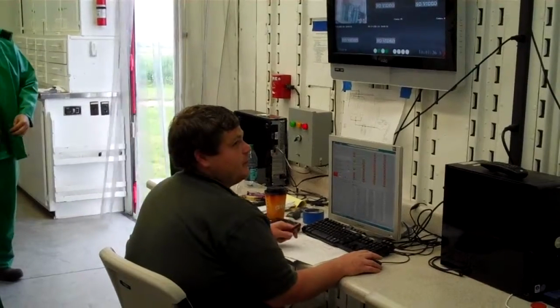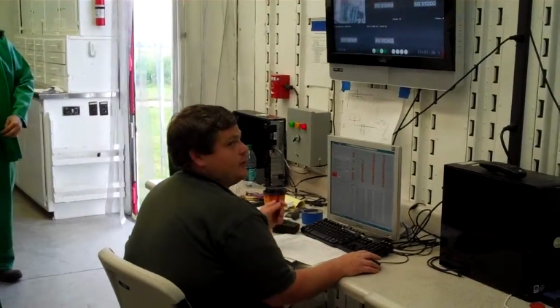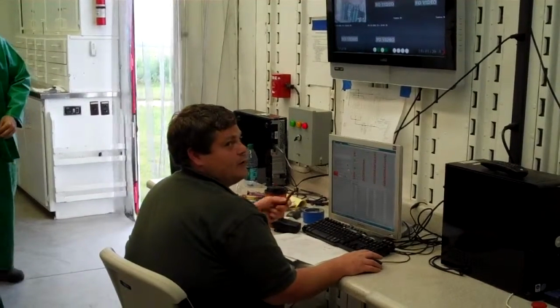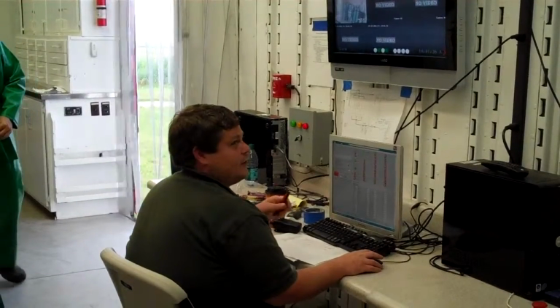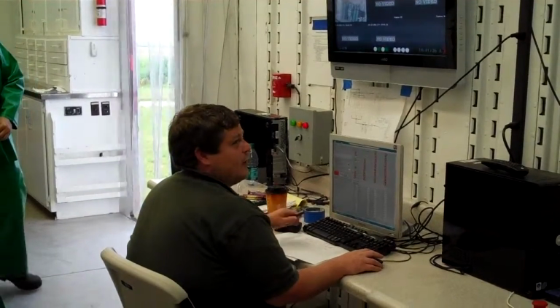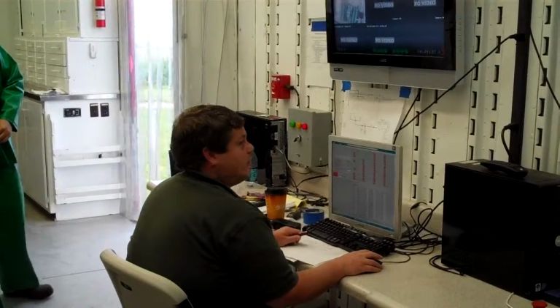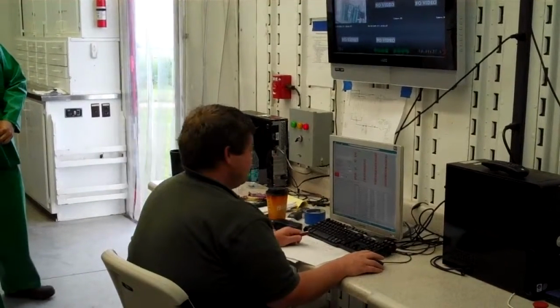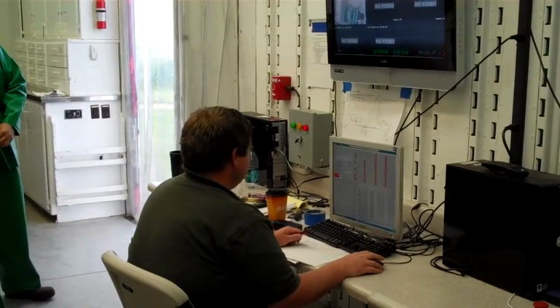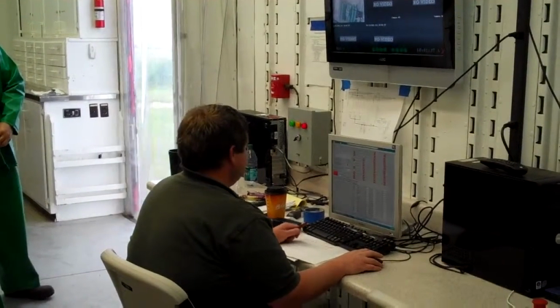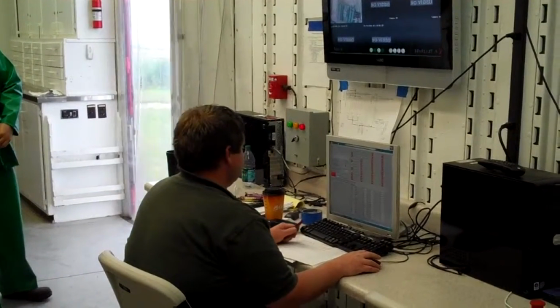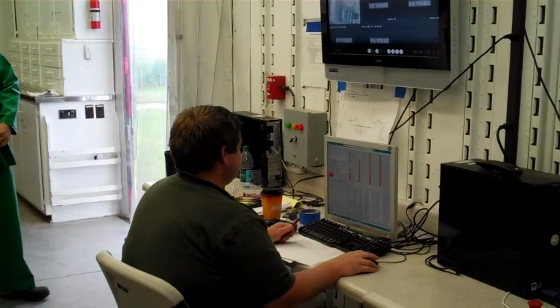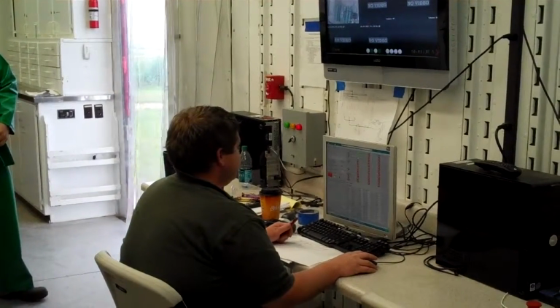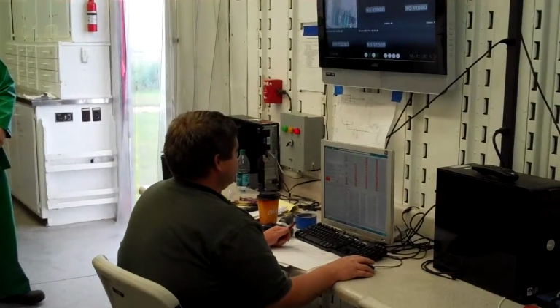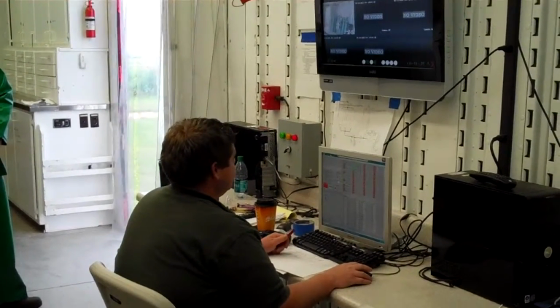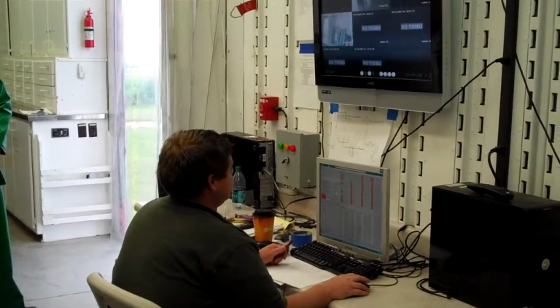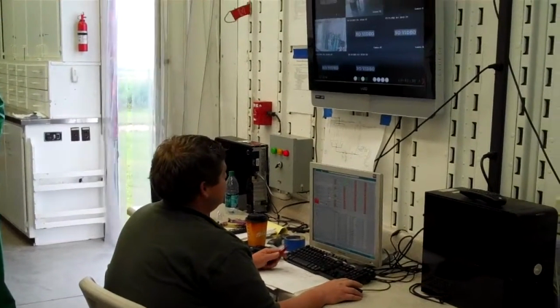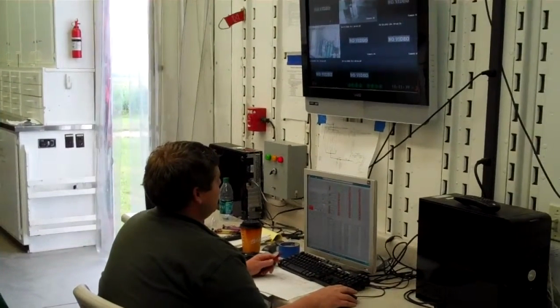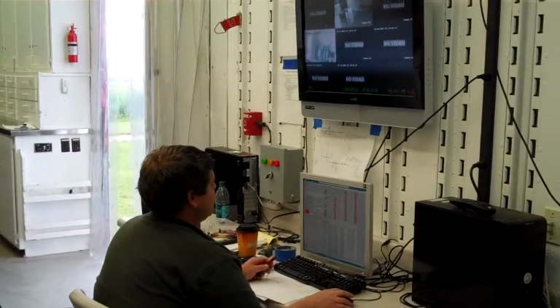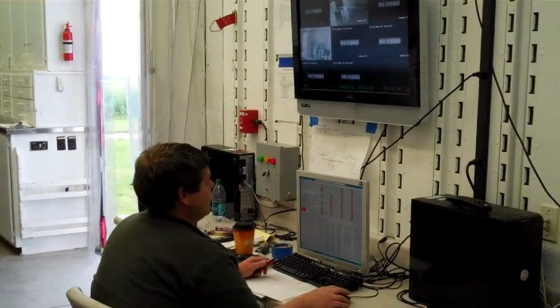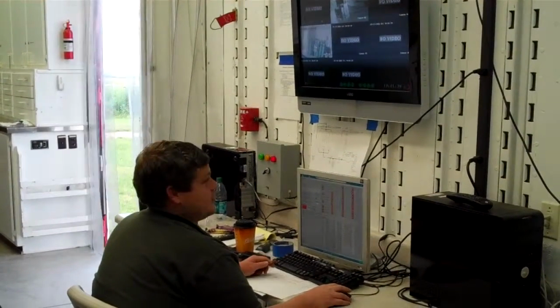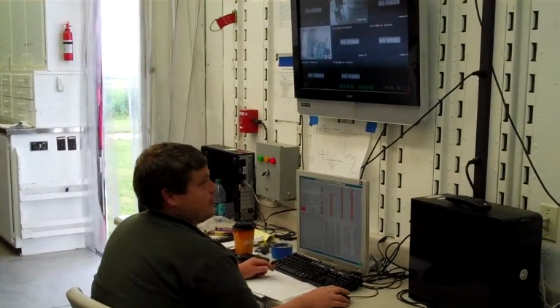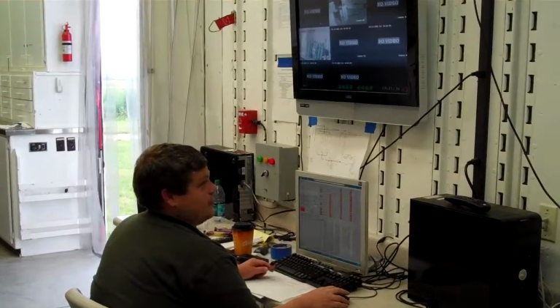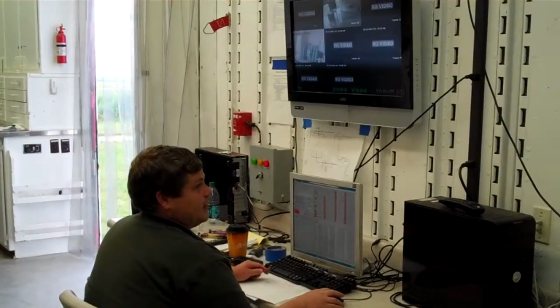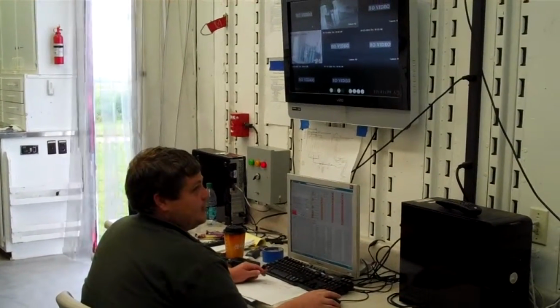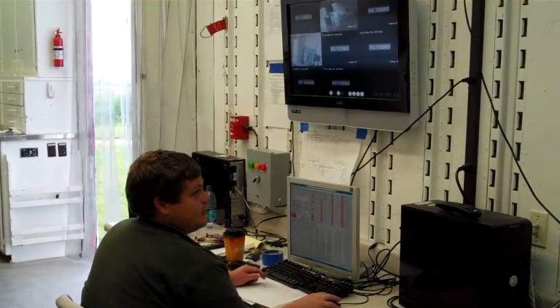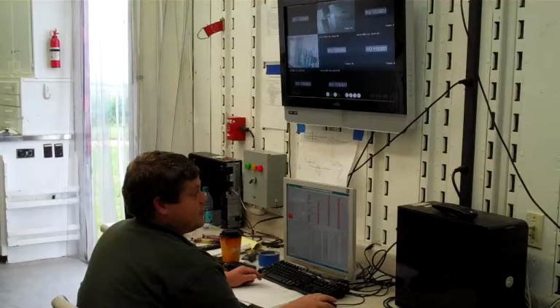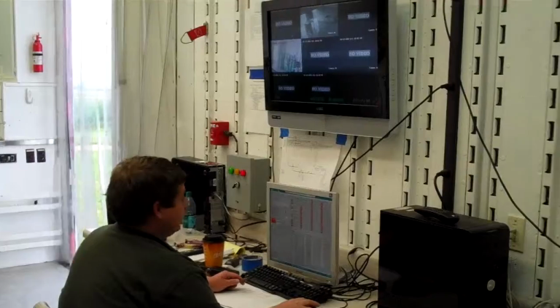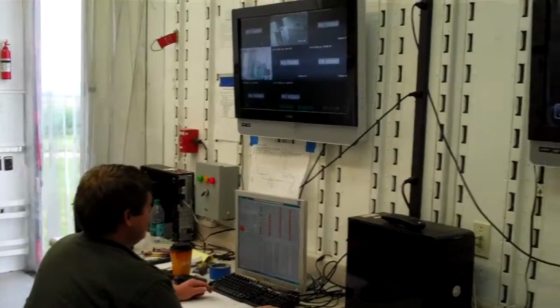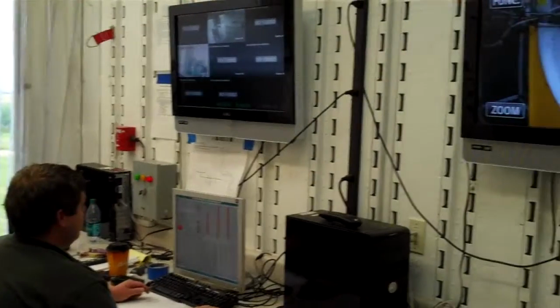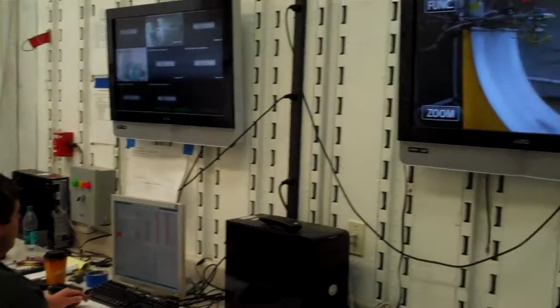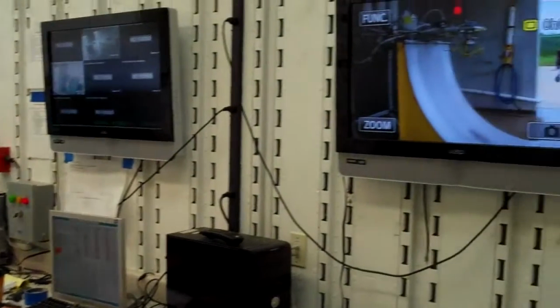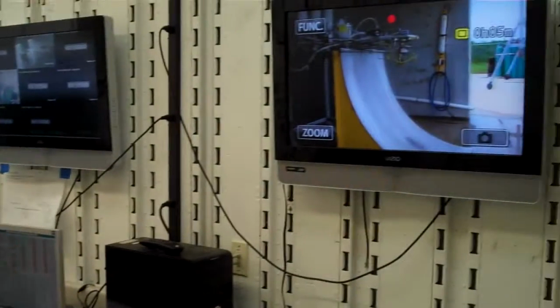All right, what's going on? Starting sequence in three, two, one.